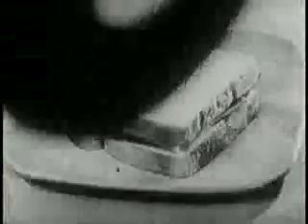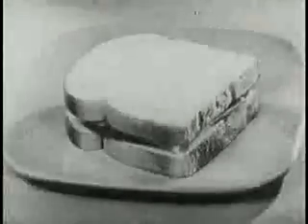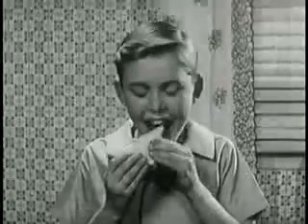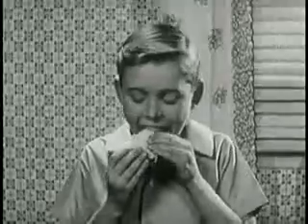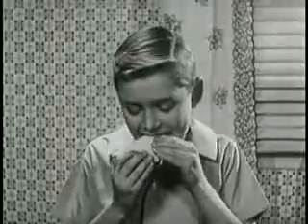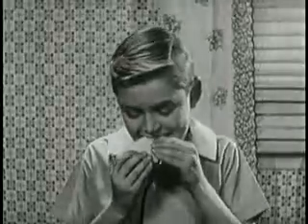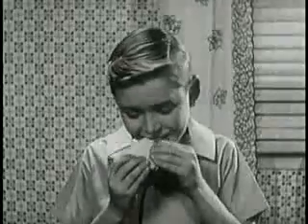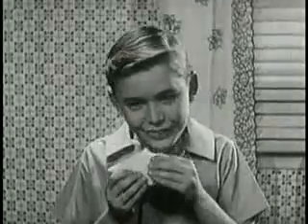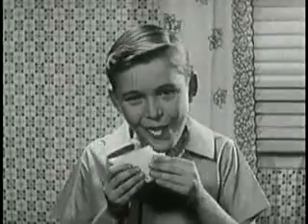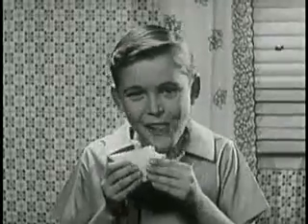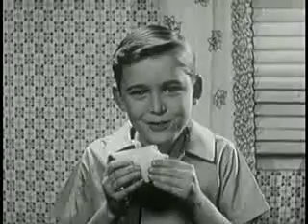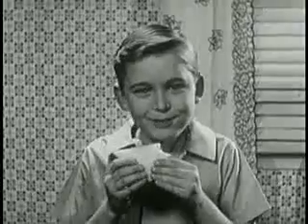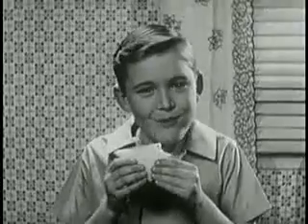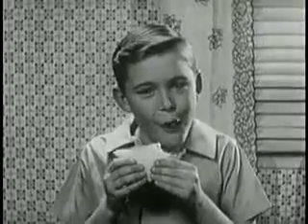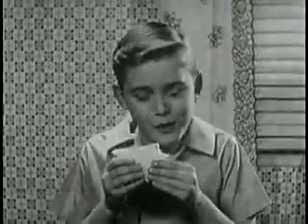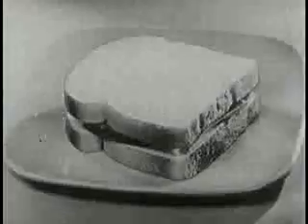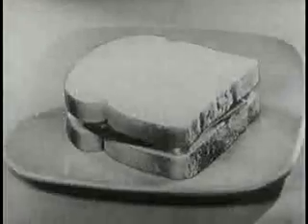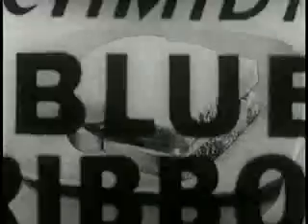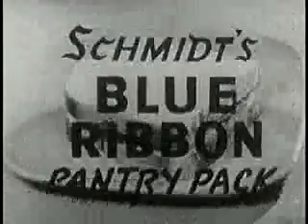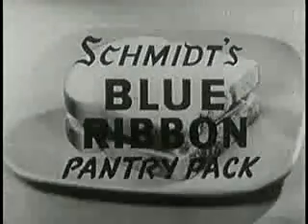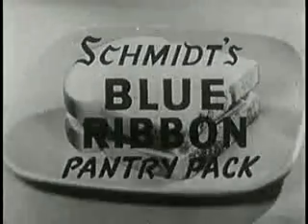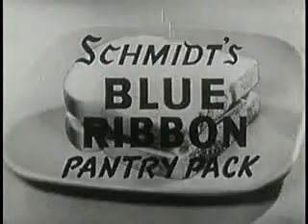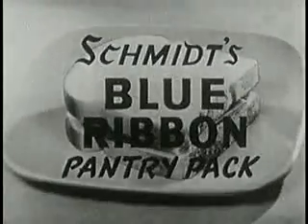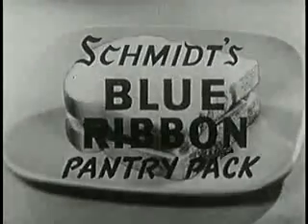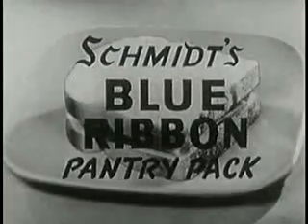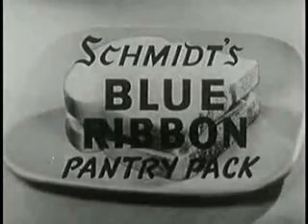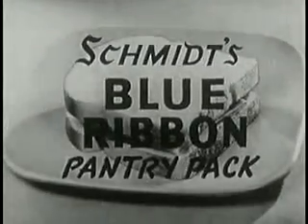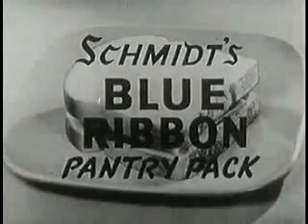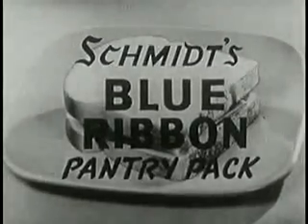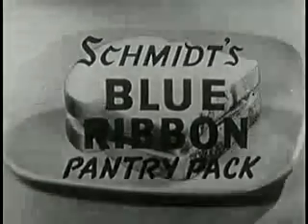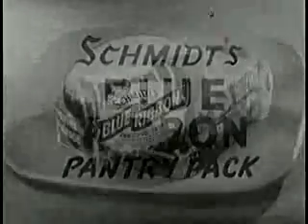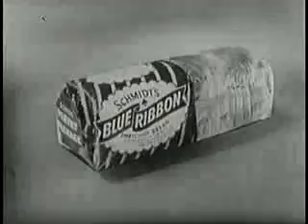For wonderful flavor combined with sound food values, serve Schmitt's Blue Ribbon Bread in the pantry pack.